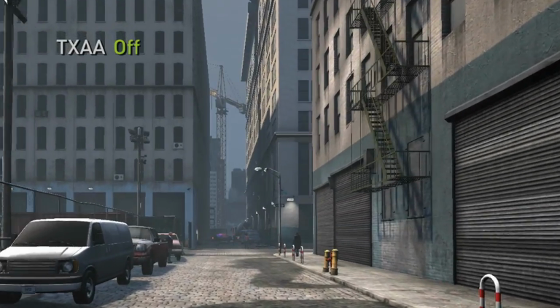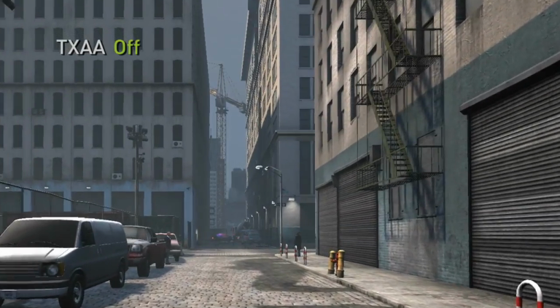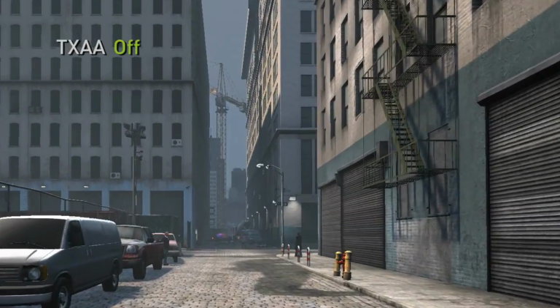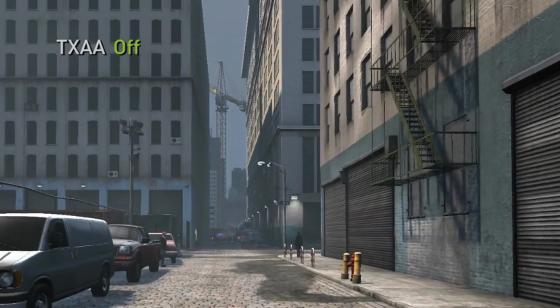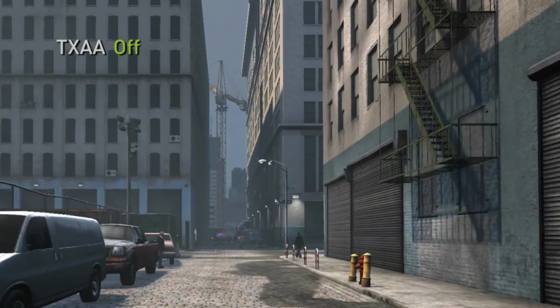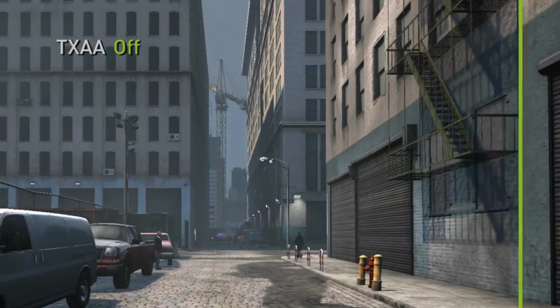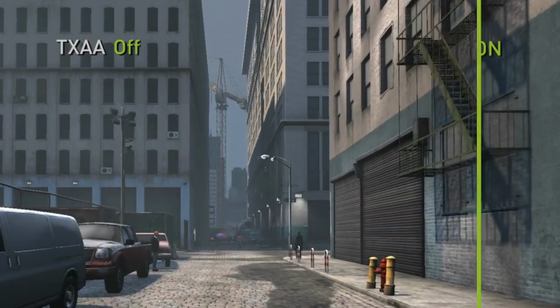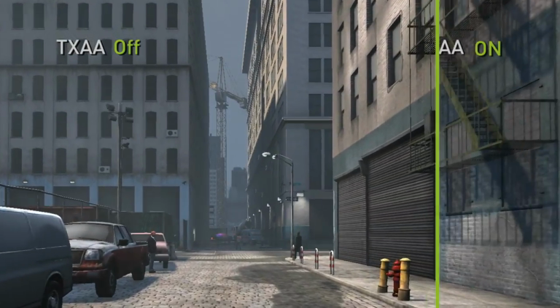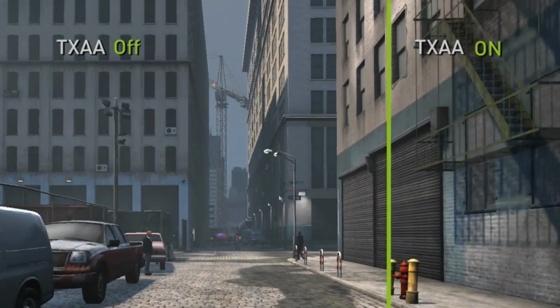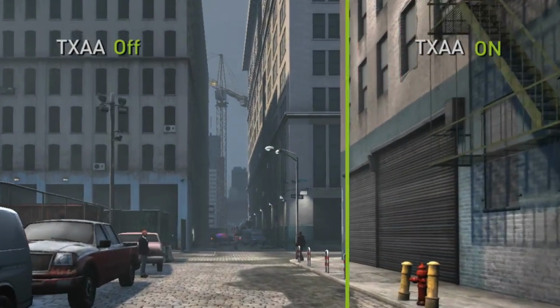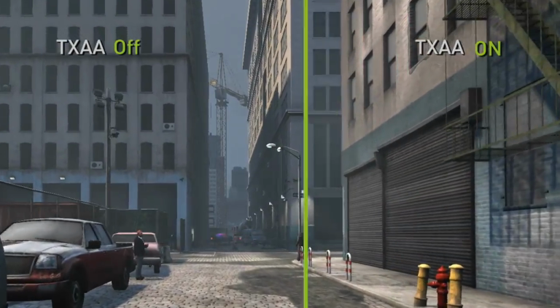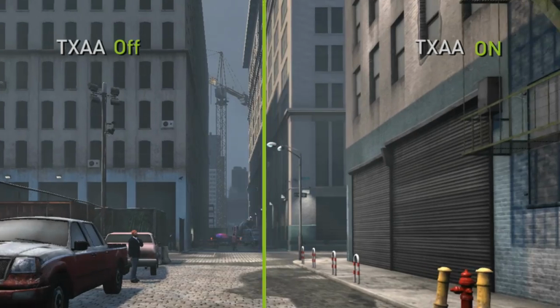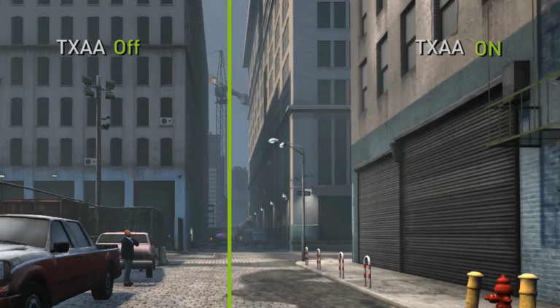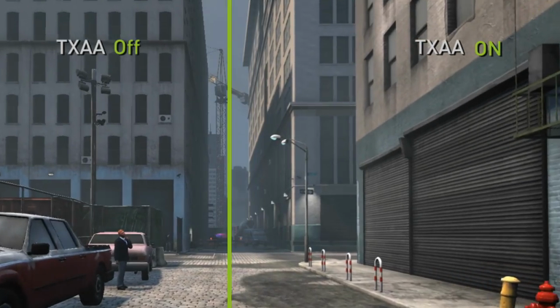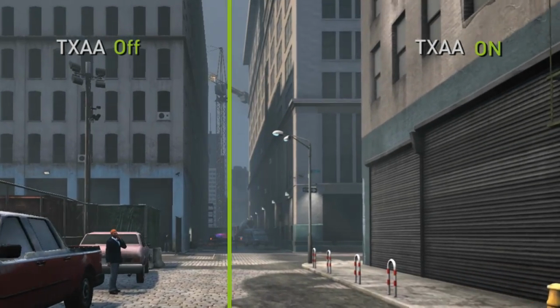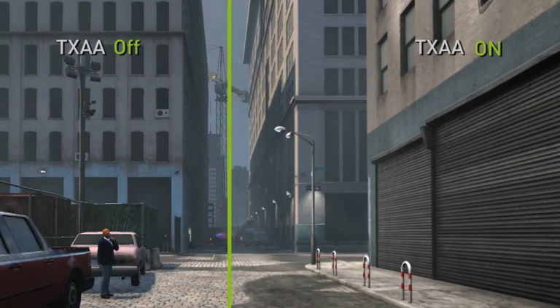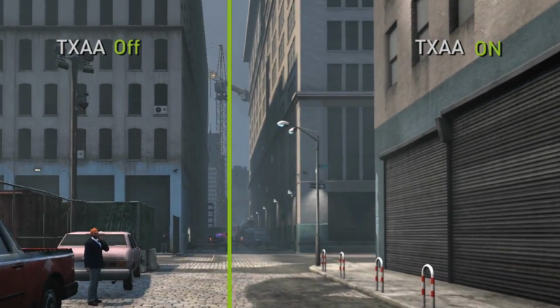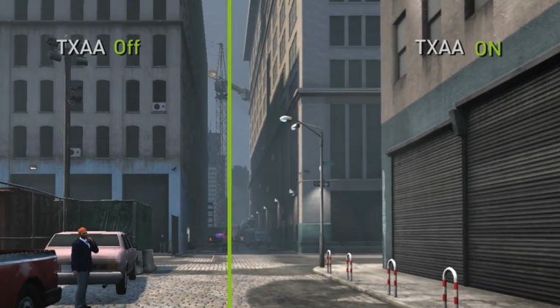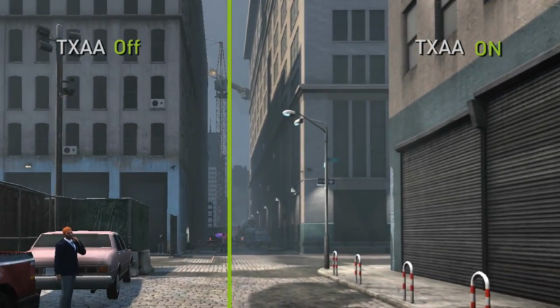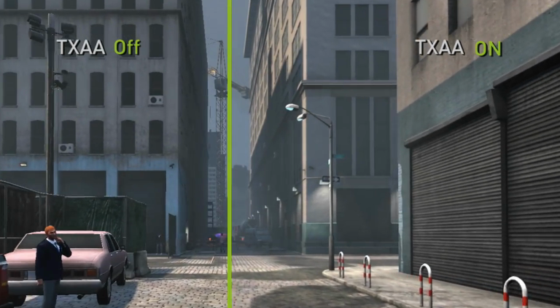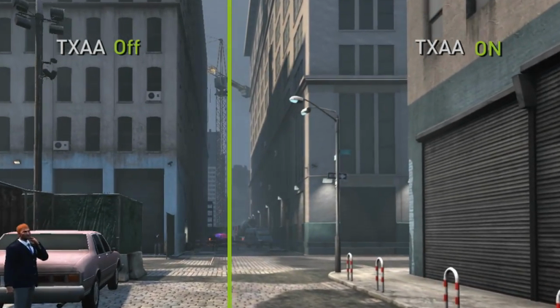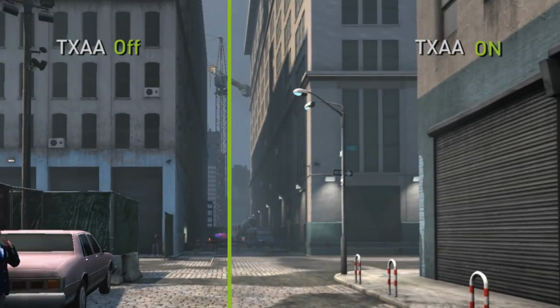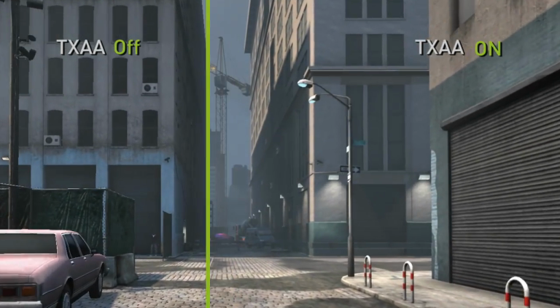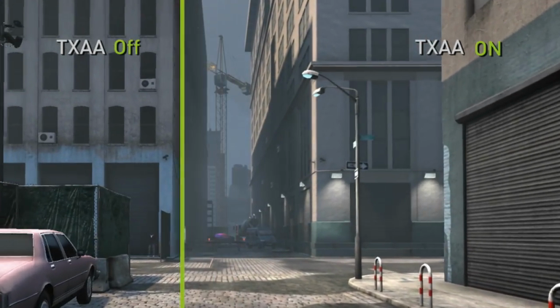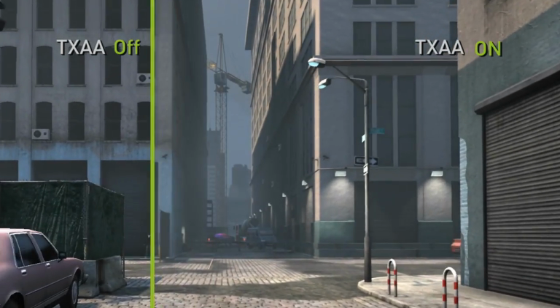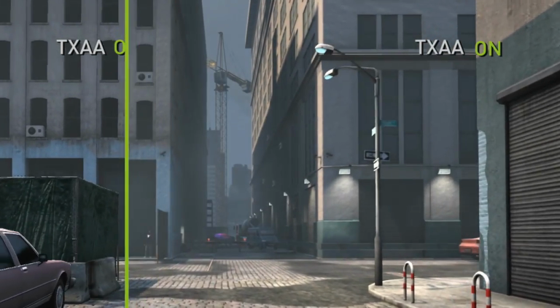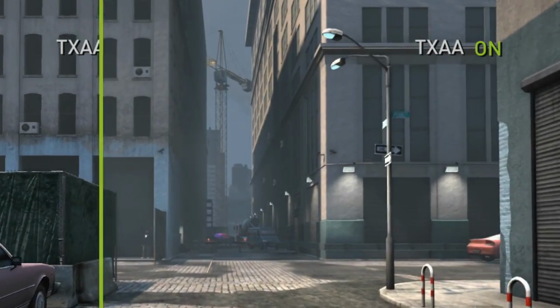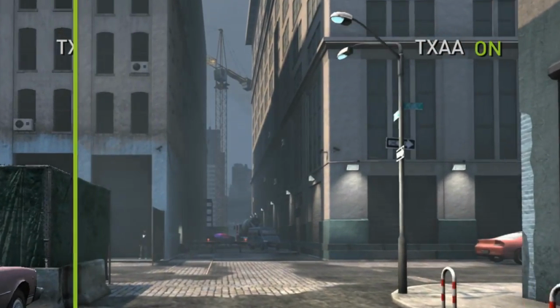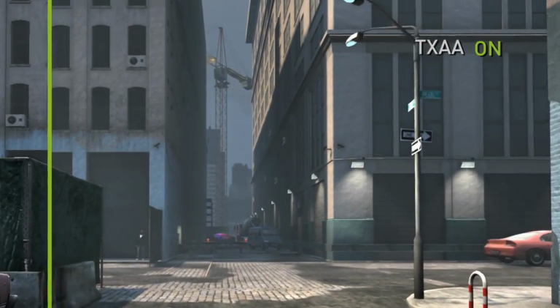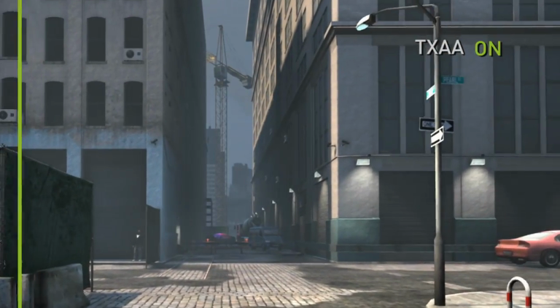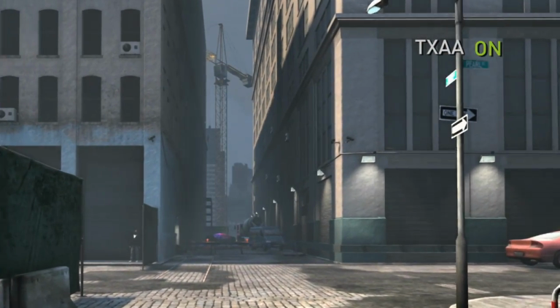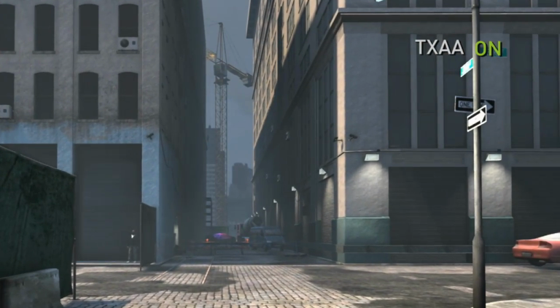Without TXAA enabled, you can see a lot of crawling and flickering in the scene. When you enable TXAA, the crawling and flickering is gone.